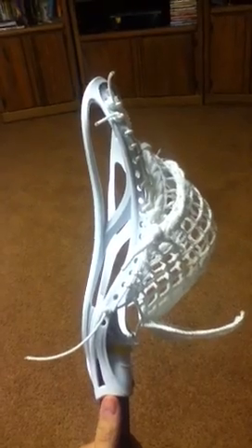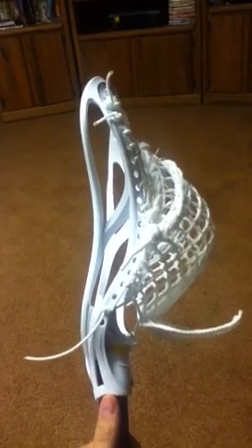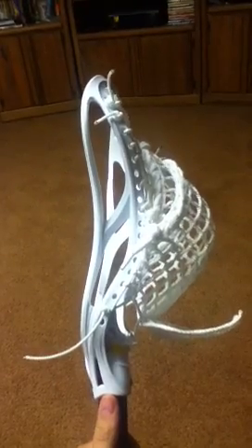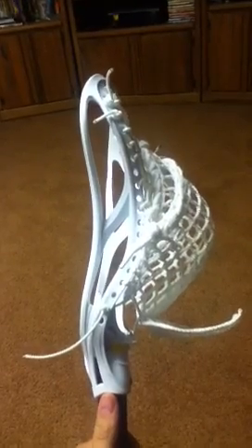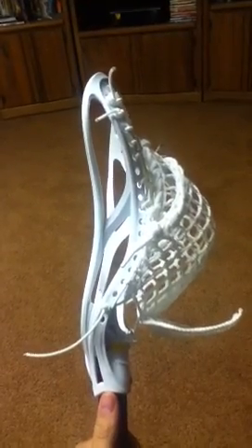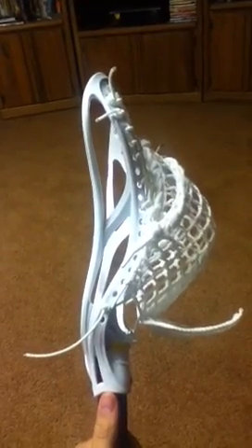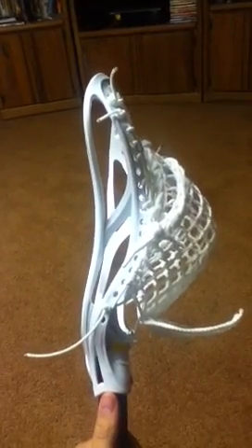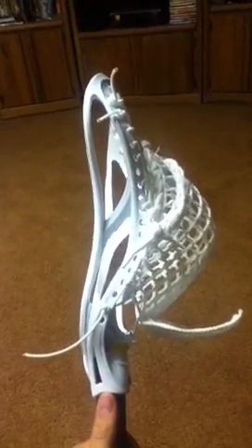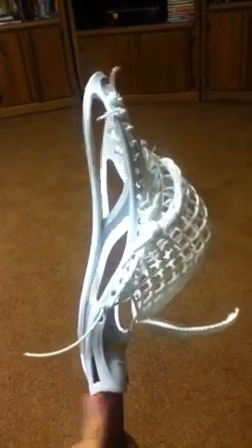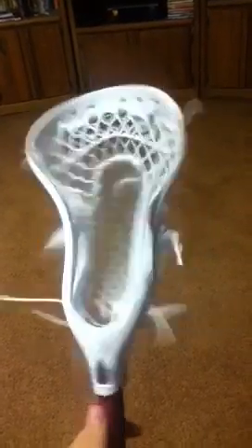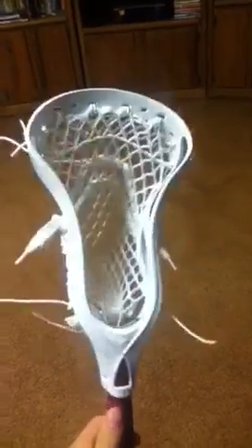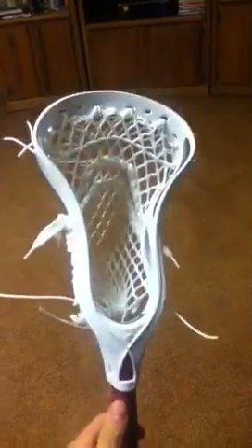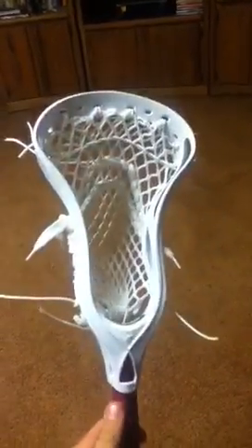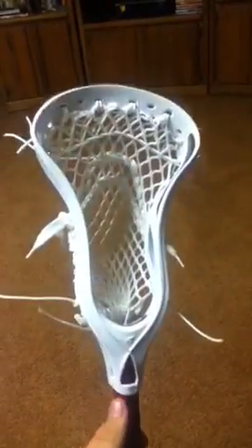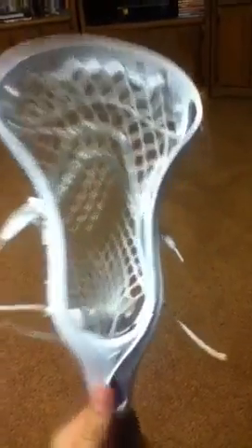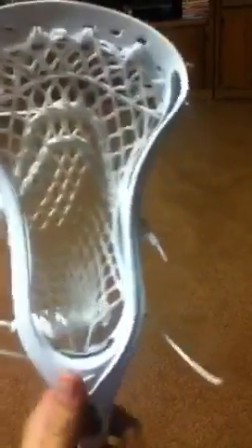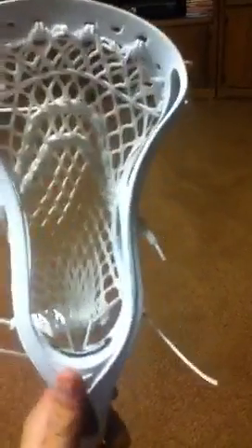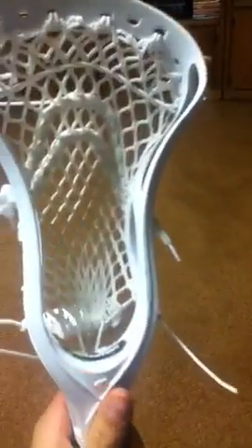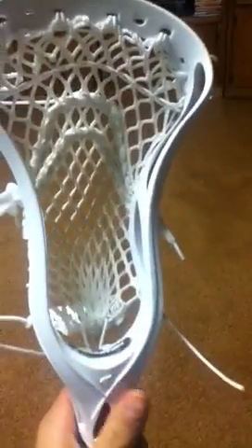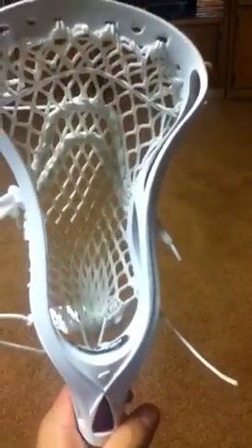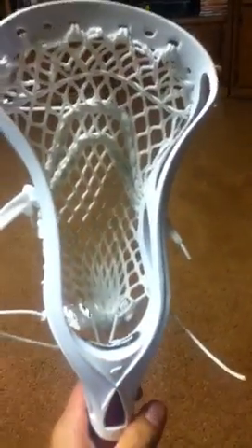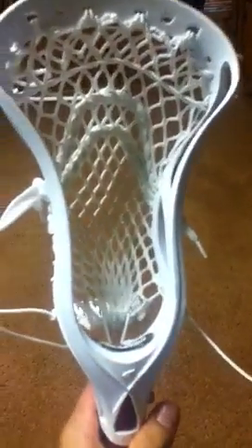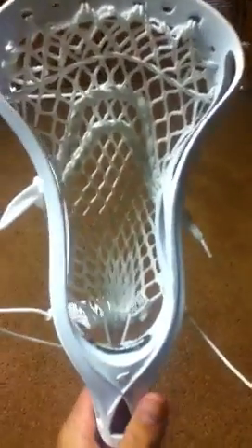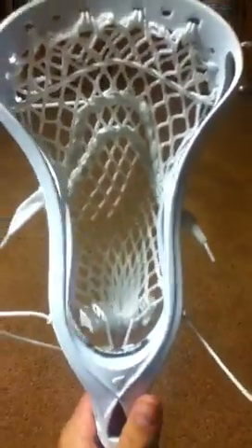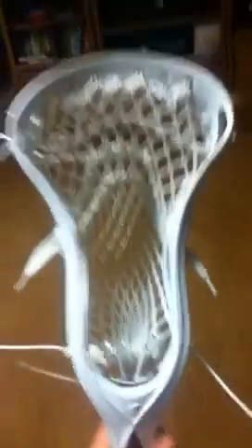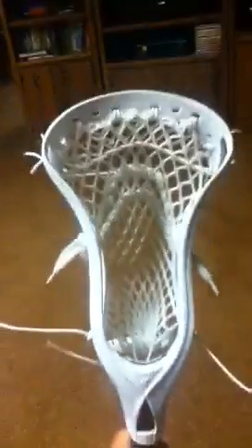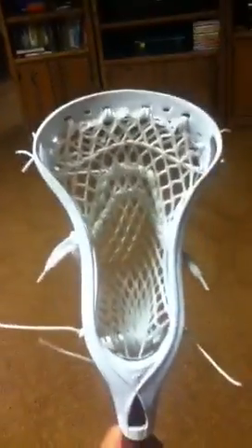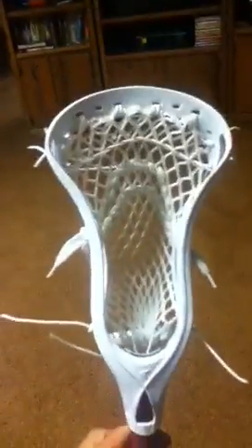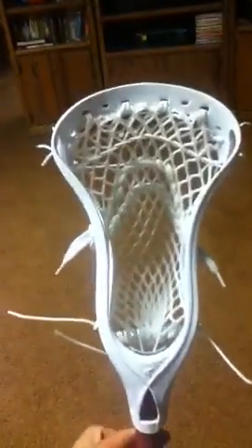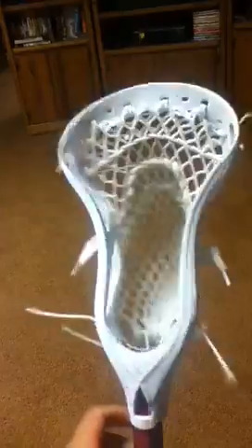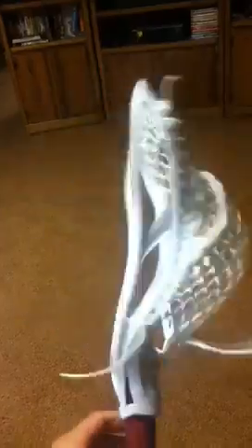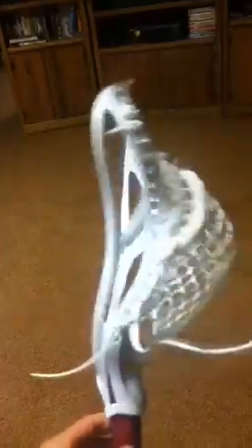What's up guys, CoachLay7 here. I'm just going to do a quick video of the Easton Stealth High School lacrosse head.